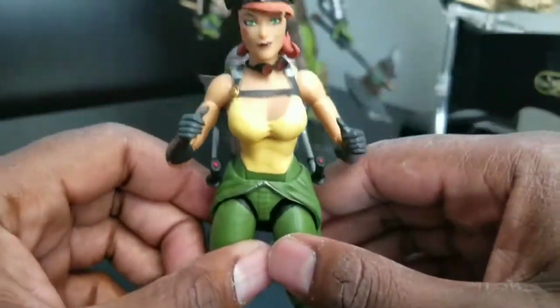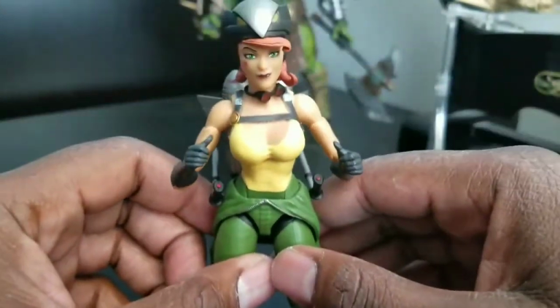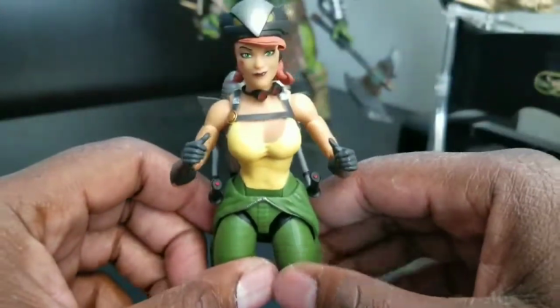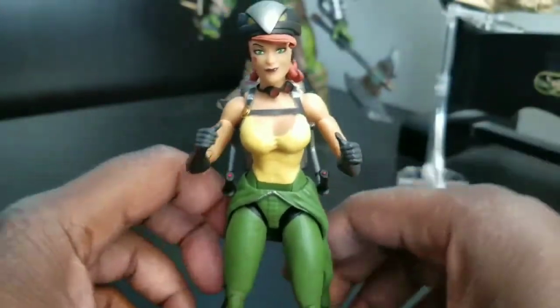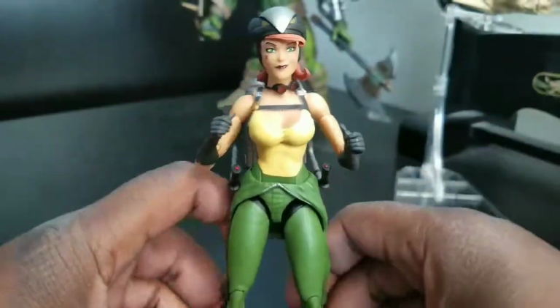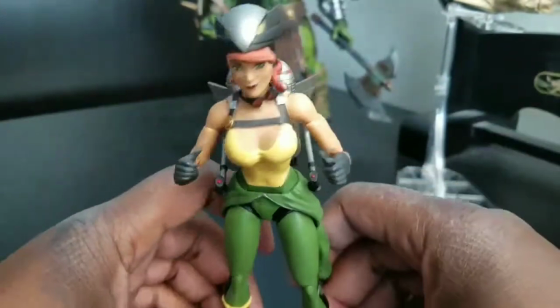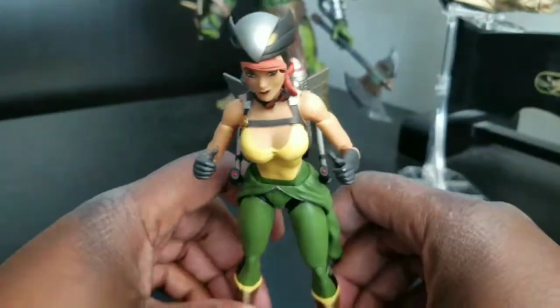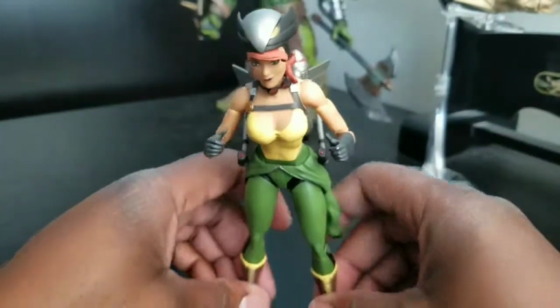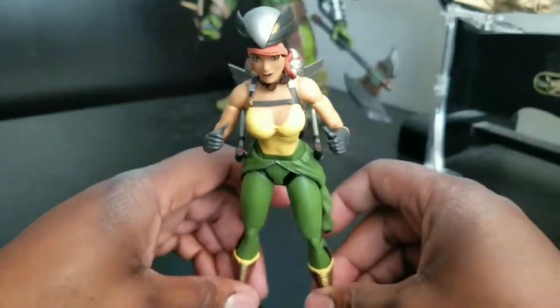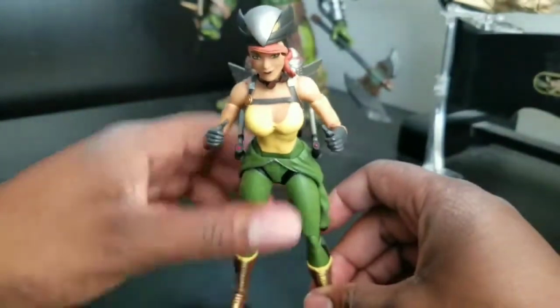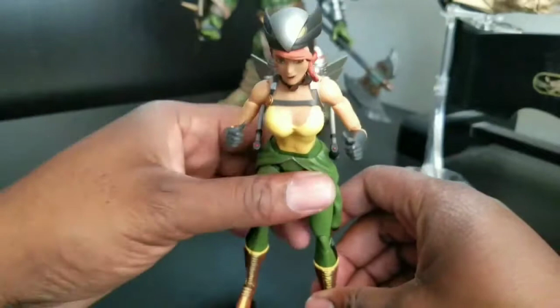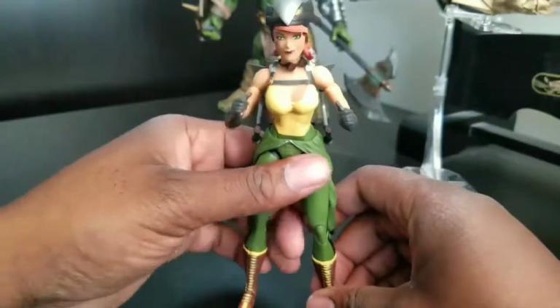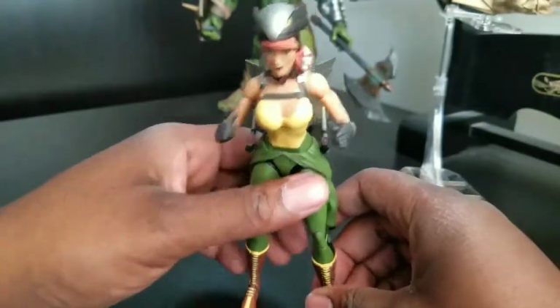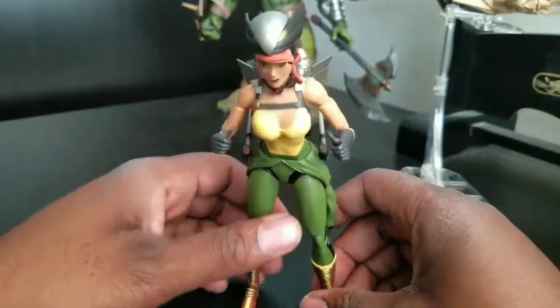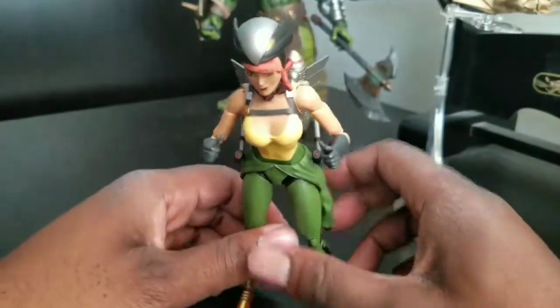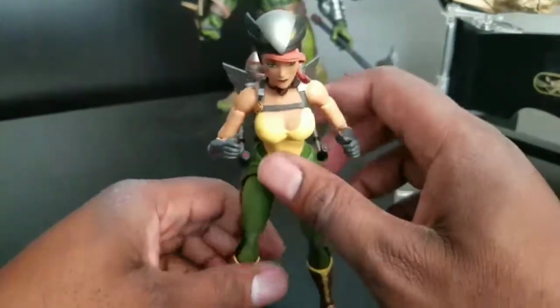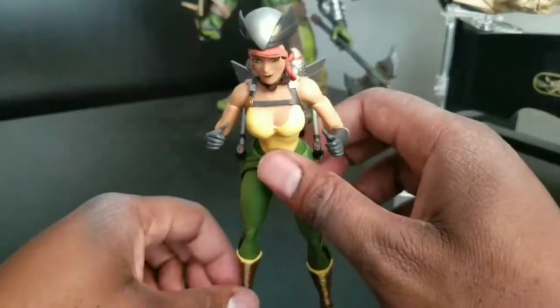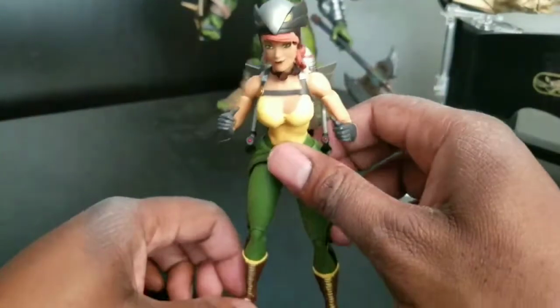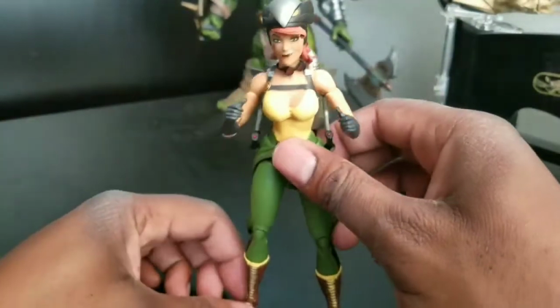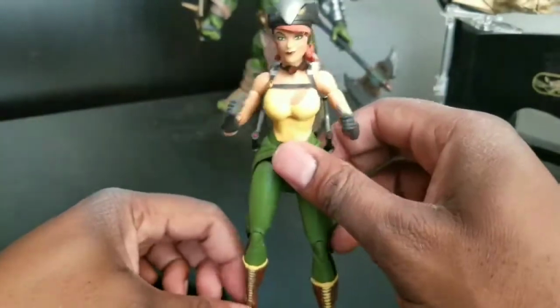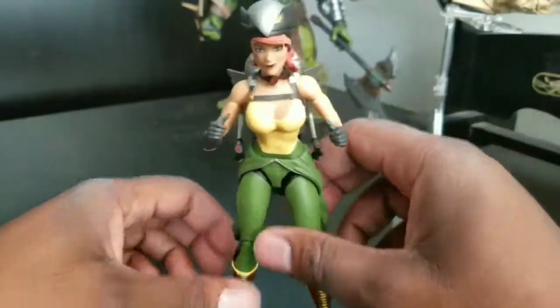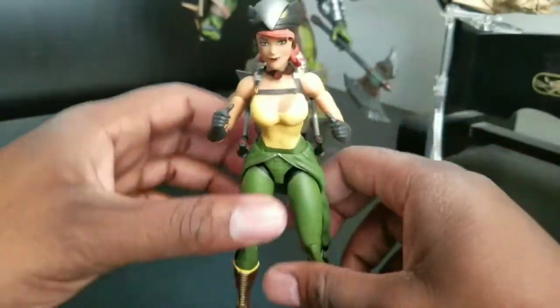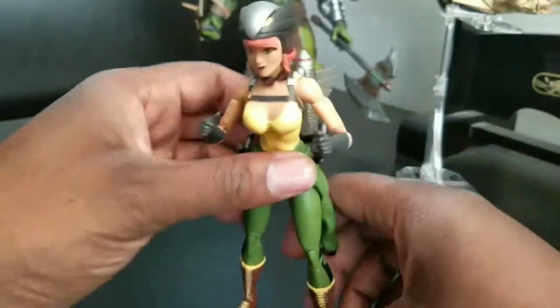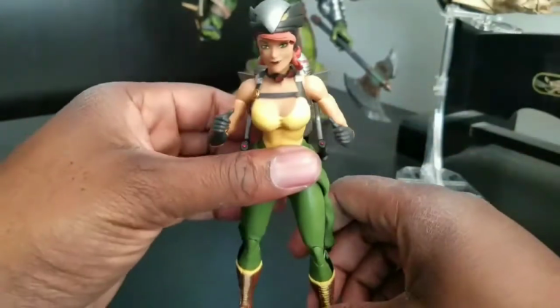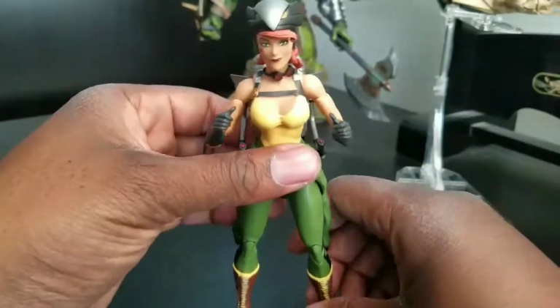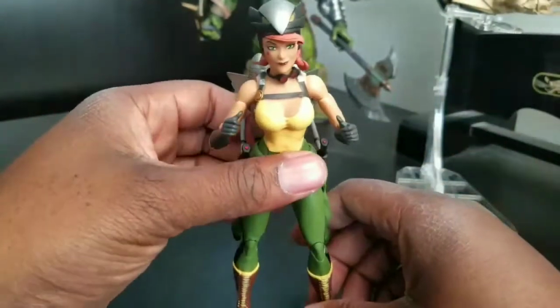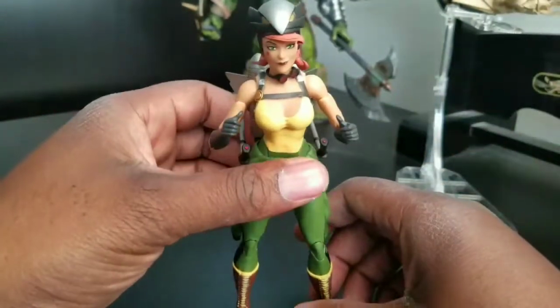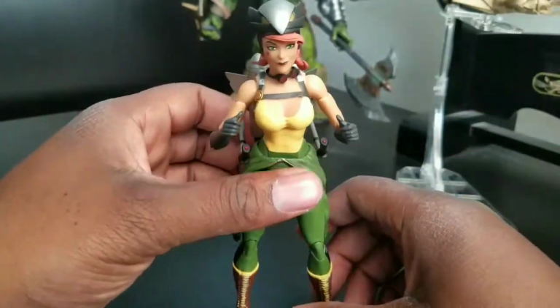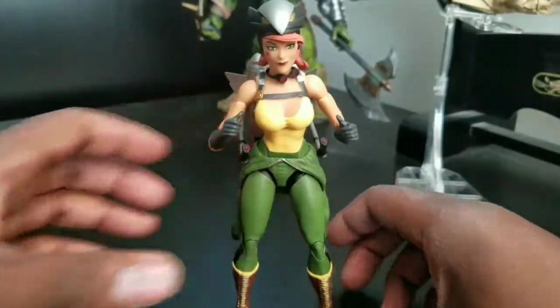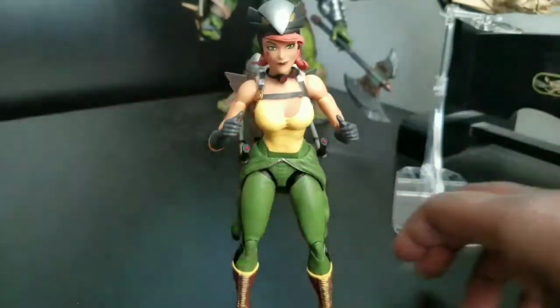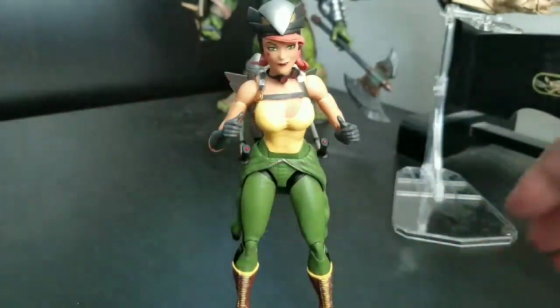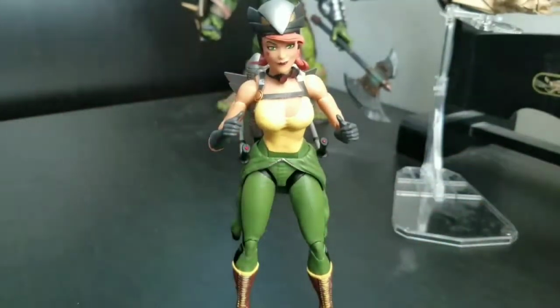But overall, she looks good. She's a cool figure. Definitely belongs in a collection.